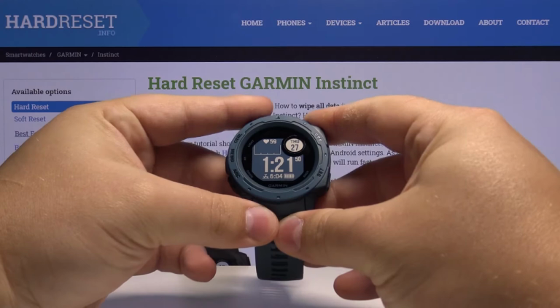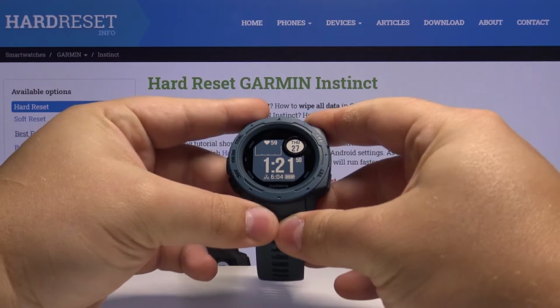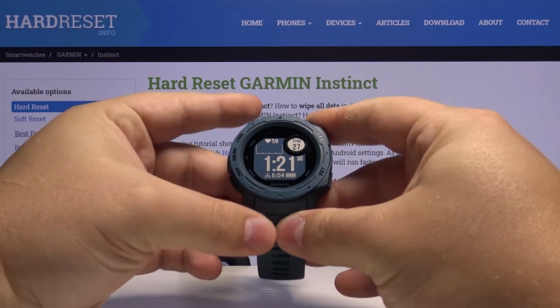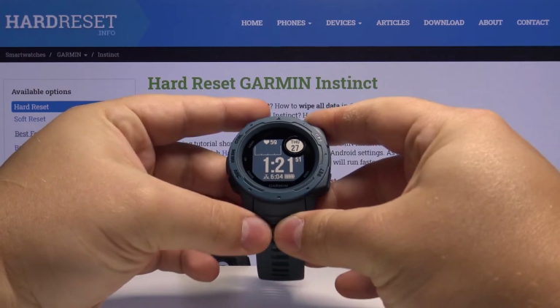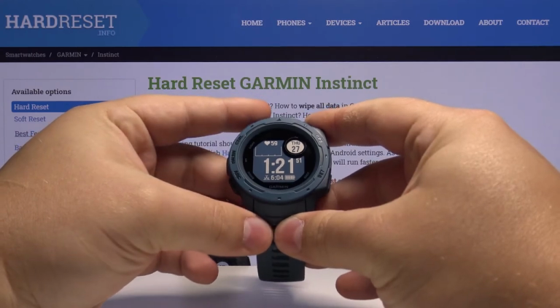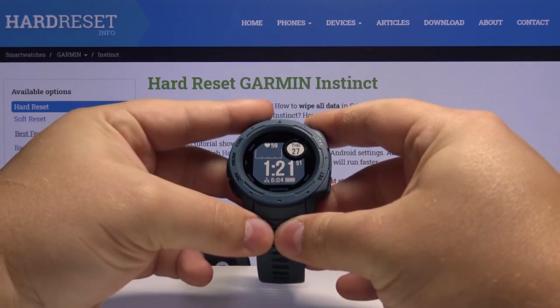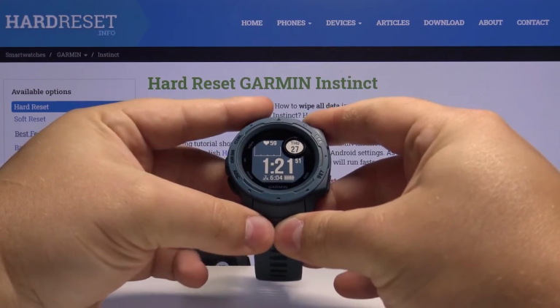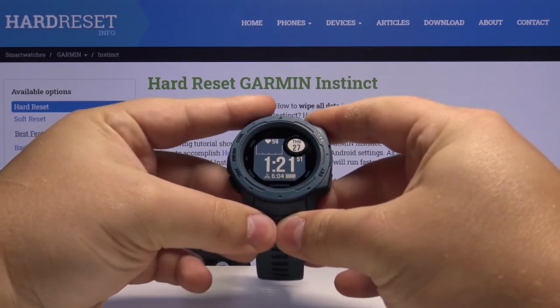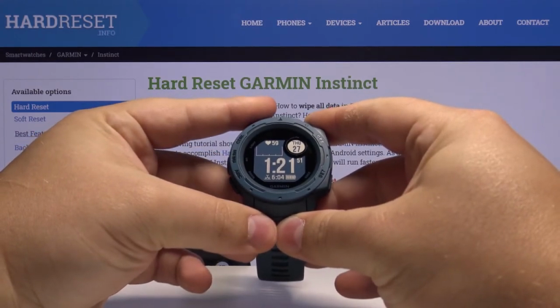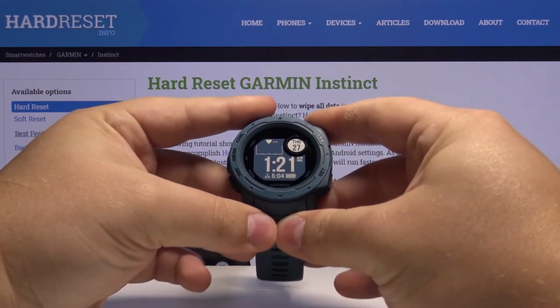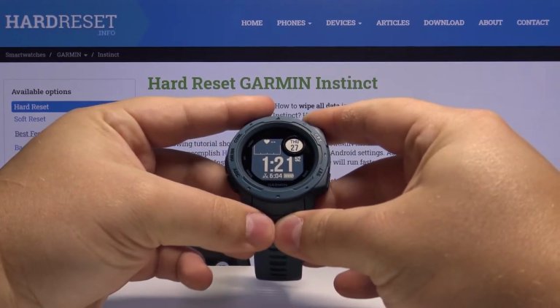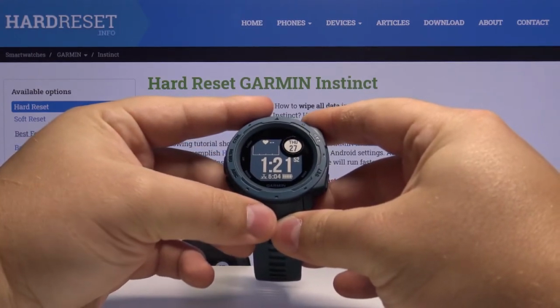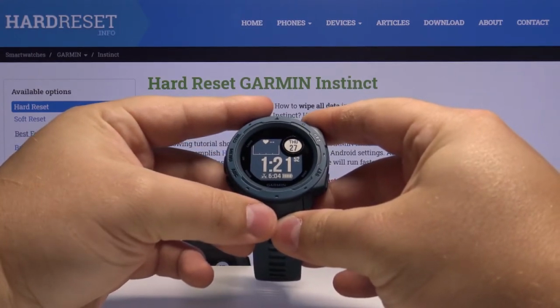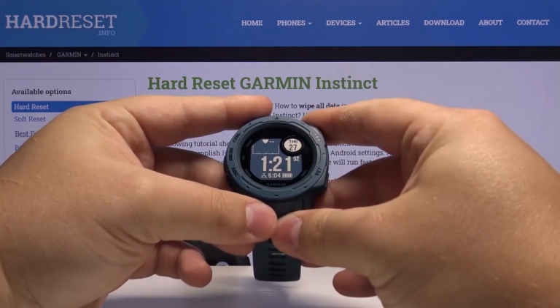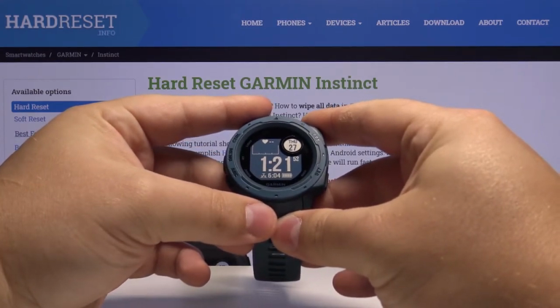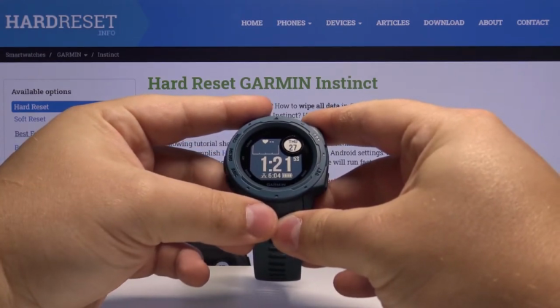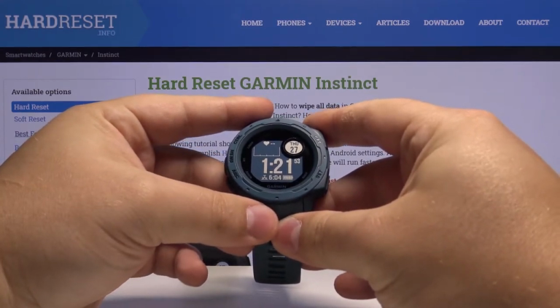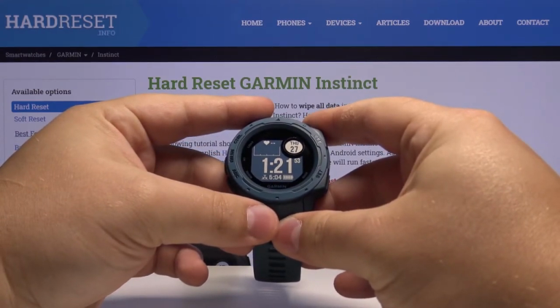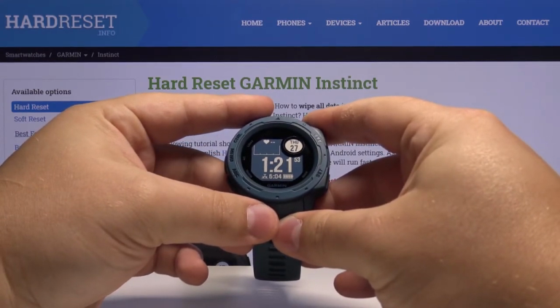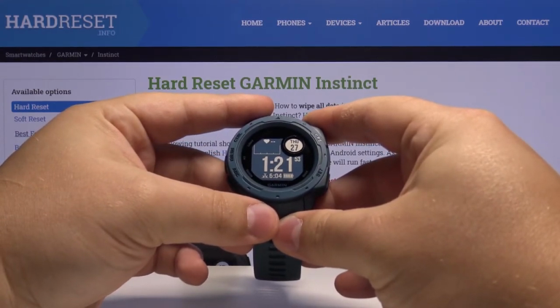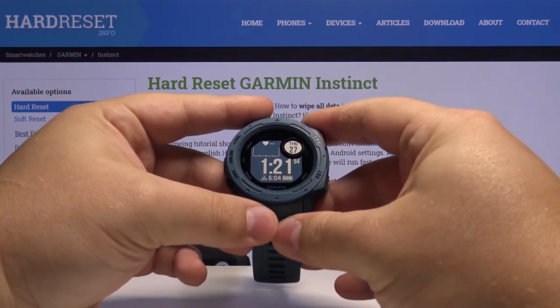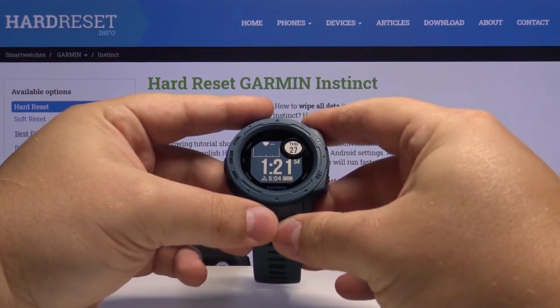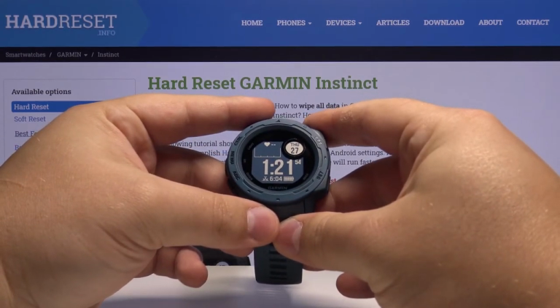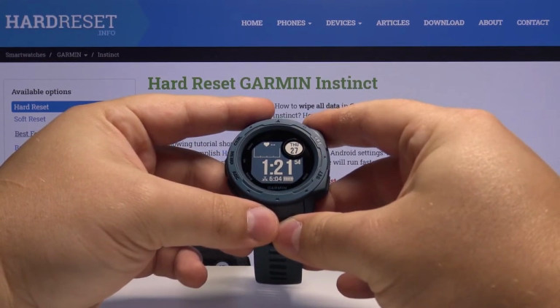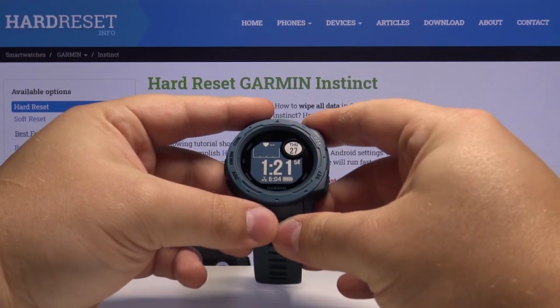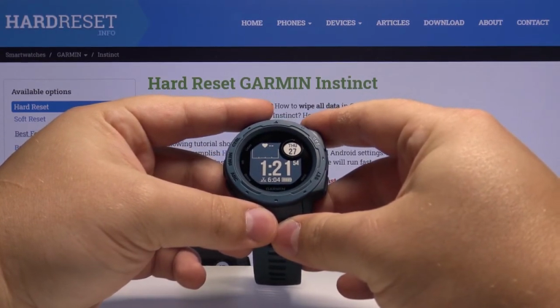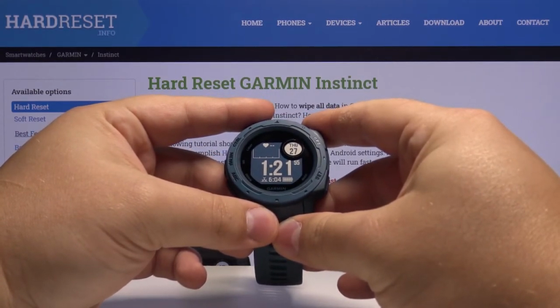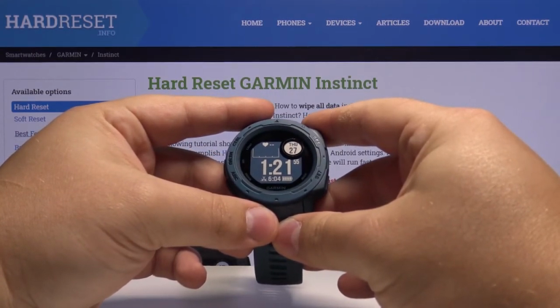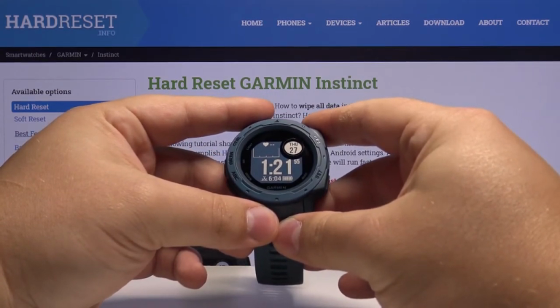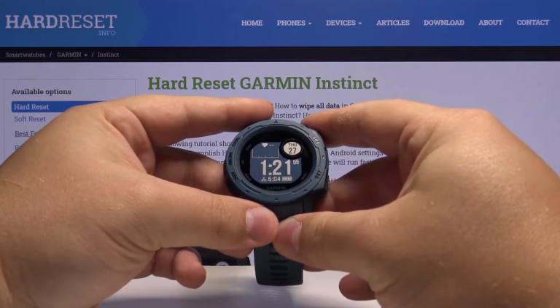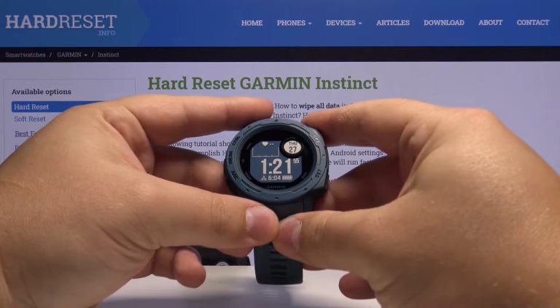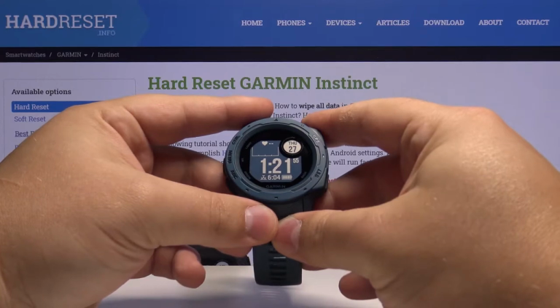Hello, in front of me I have the Garmin Instinct and I'm going to show you how to take a screenshot on this device.